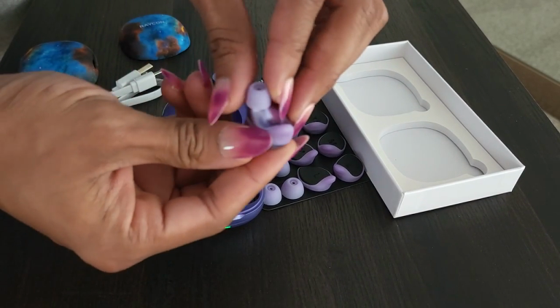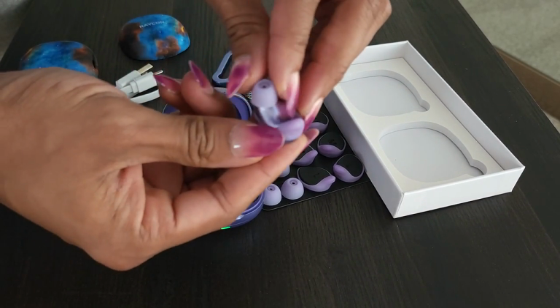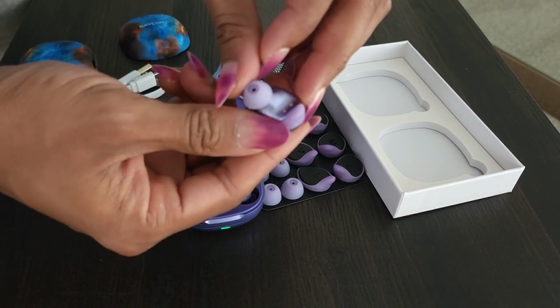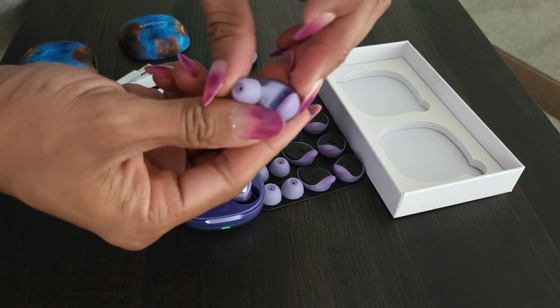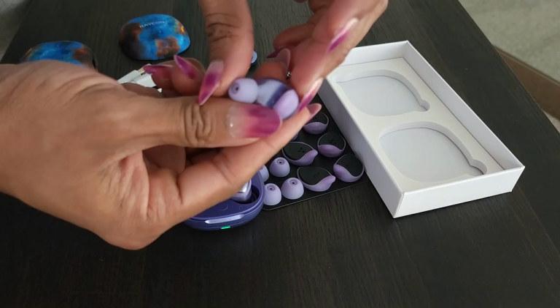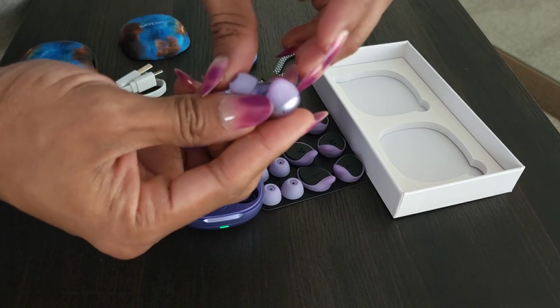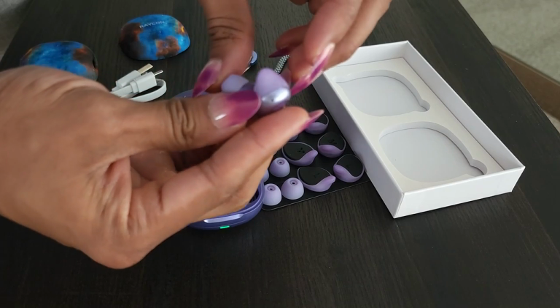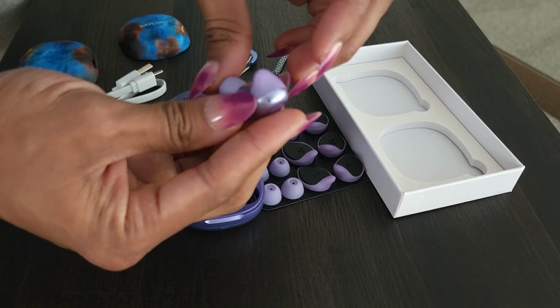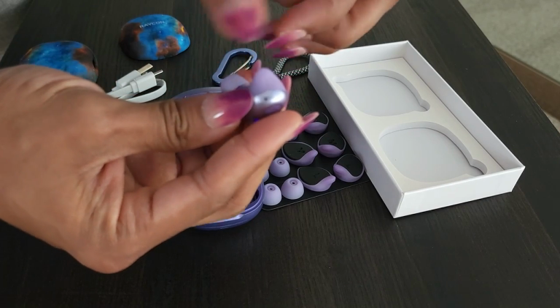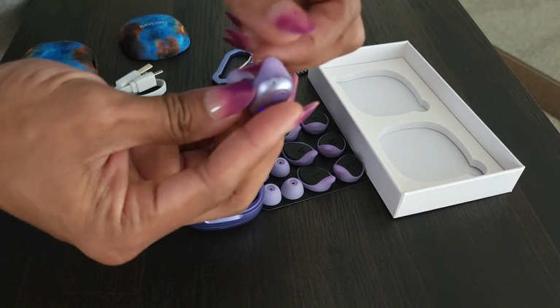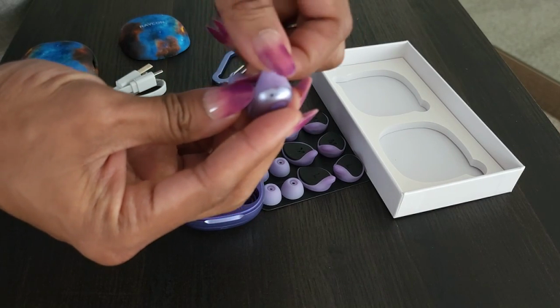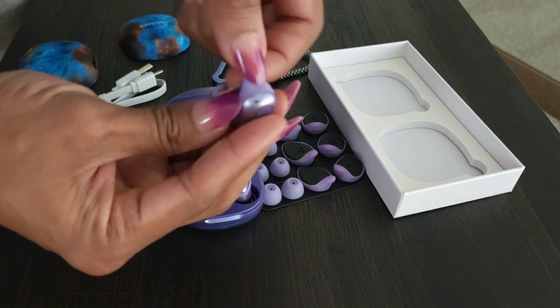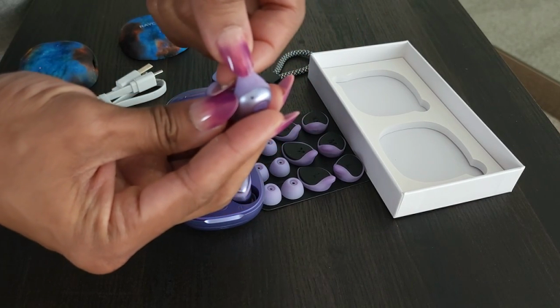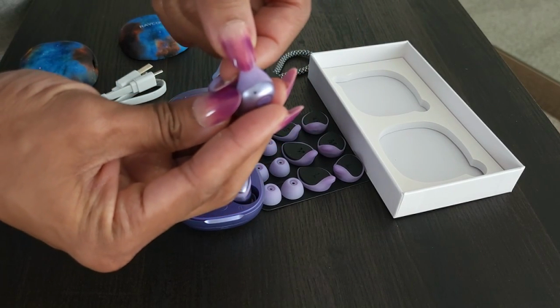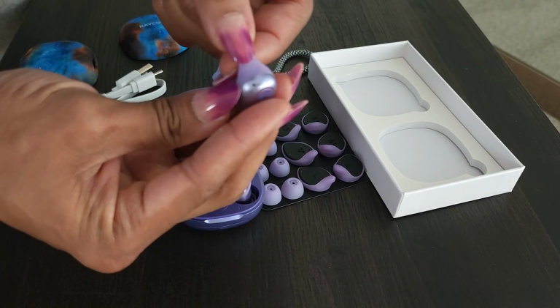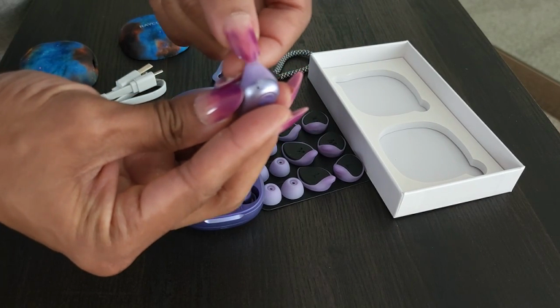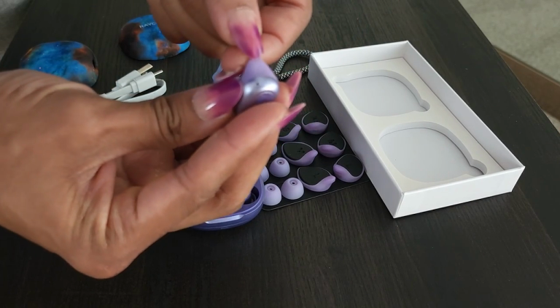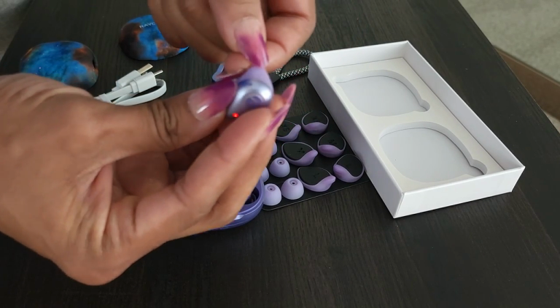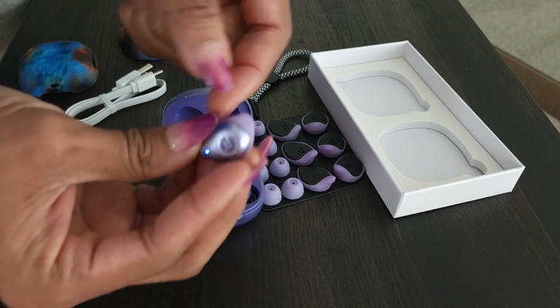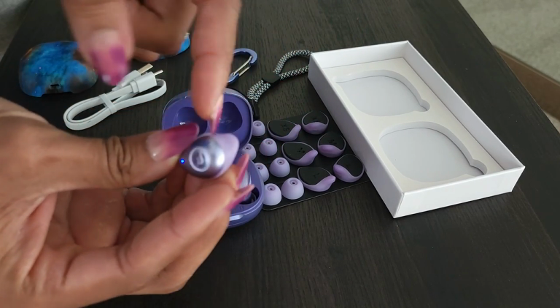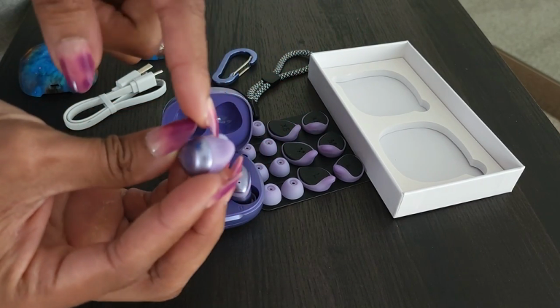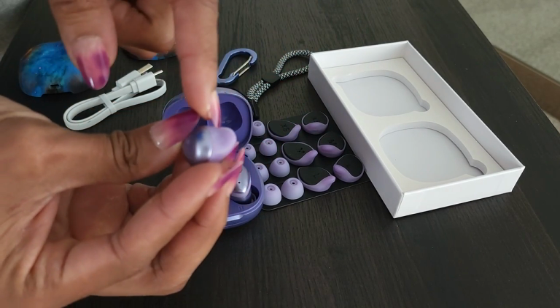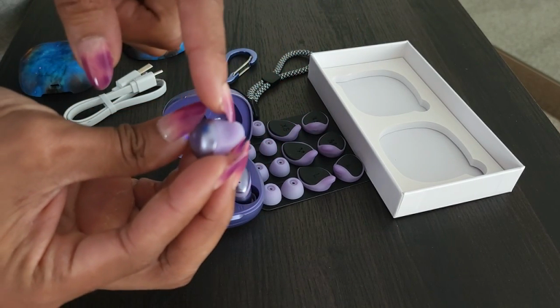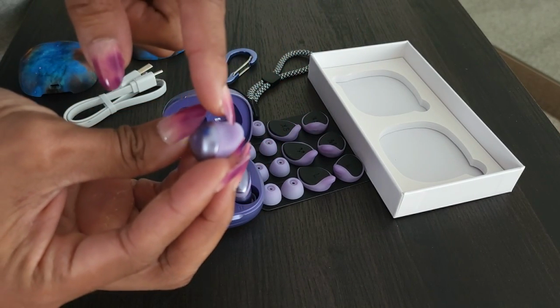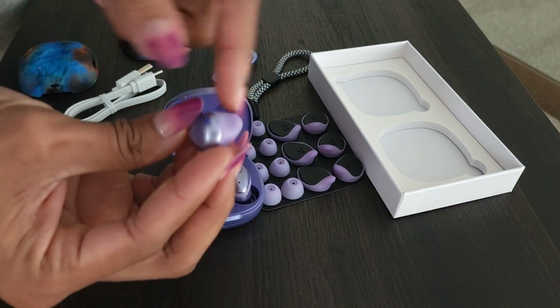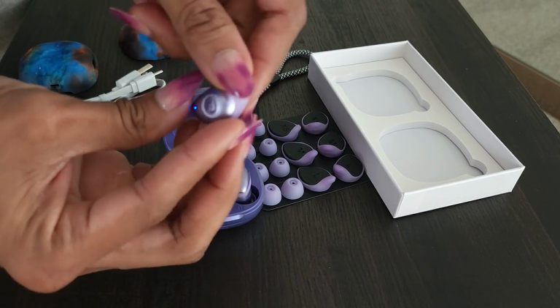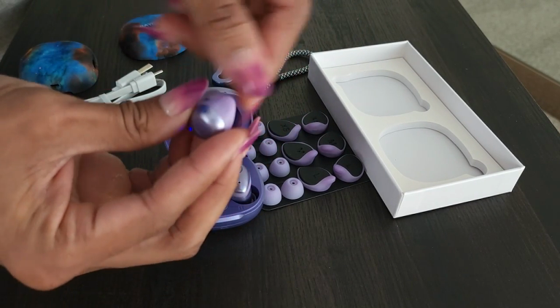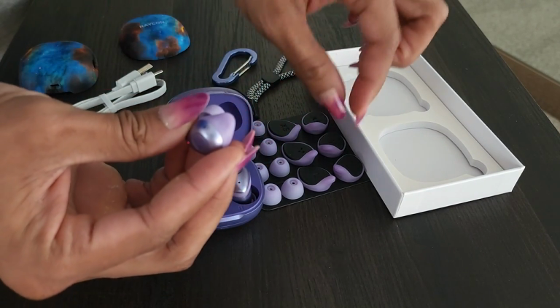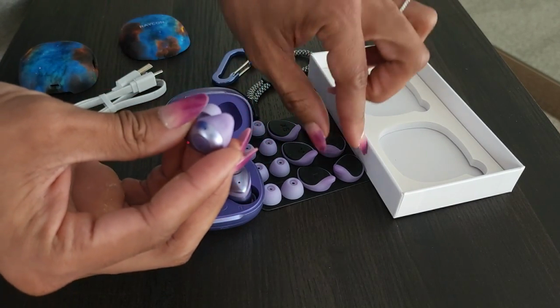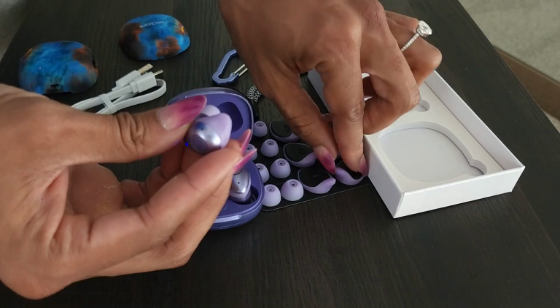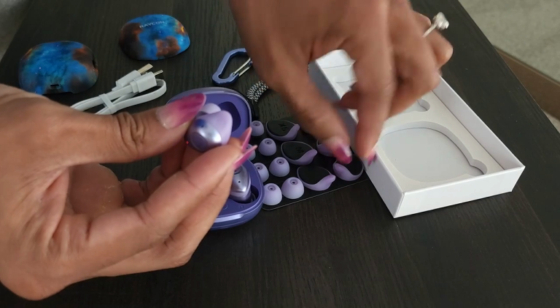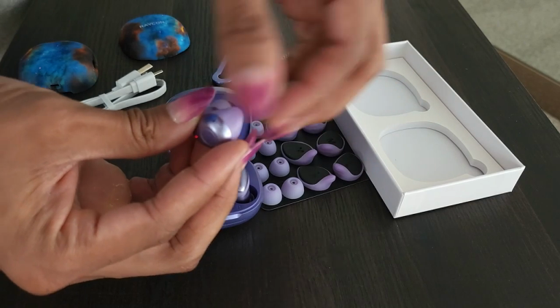Super easy to connect to my phone. All I had to do was turn on the Bluetooth, find the earbuds in my list, and then we were ready to go.